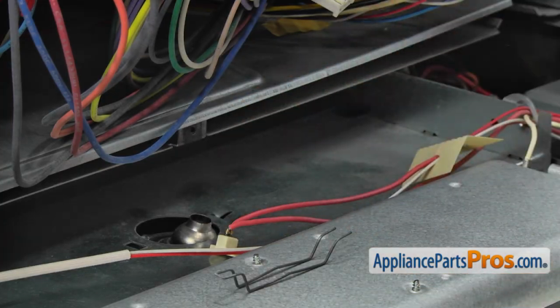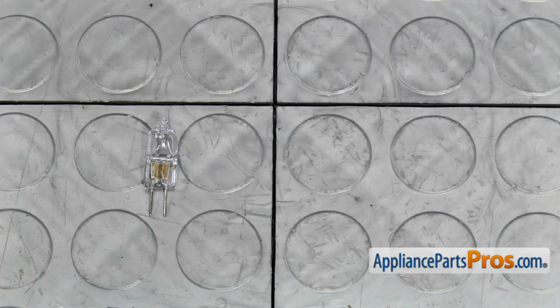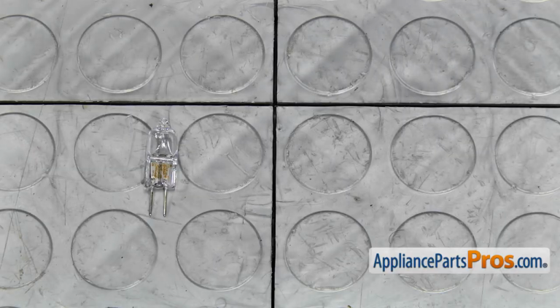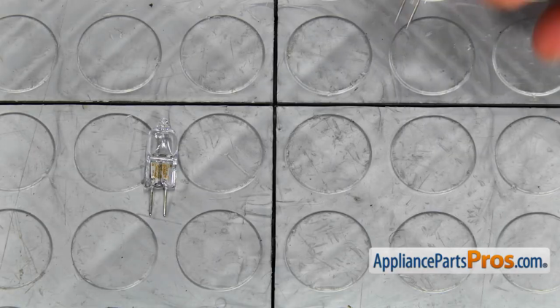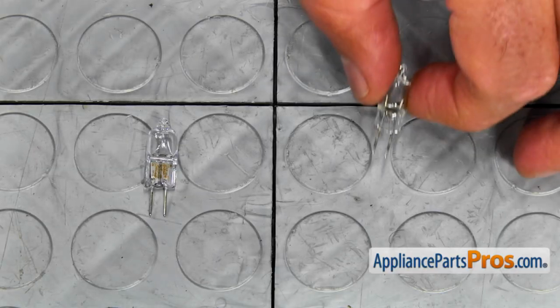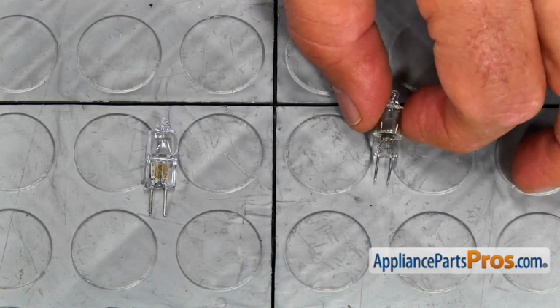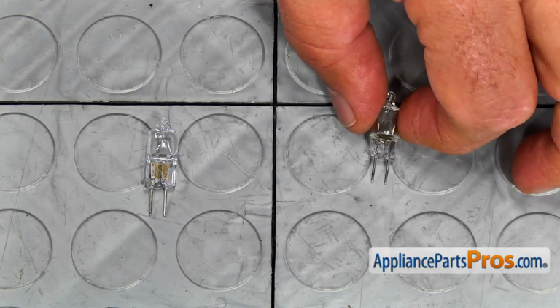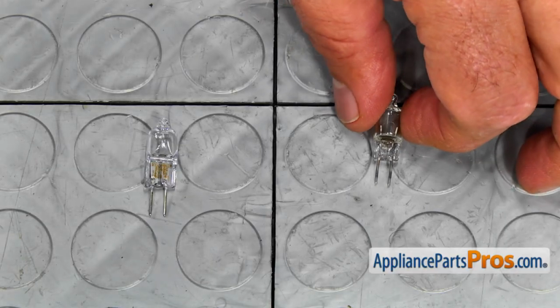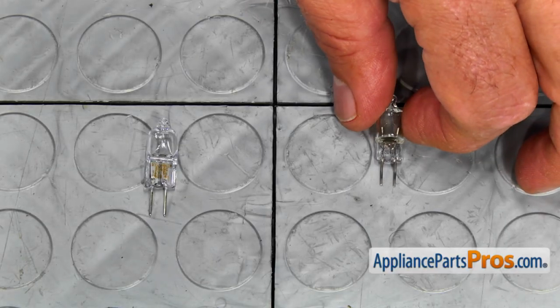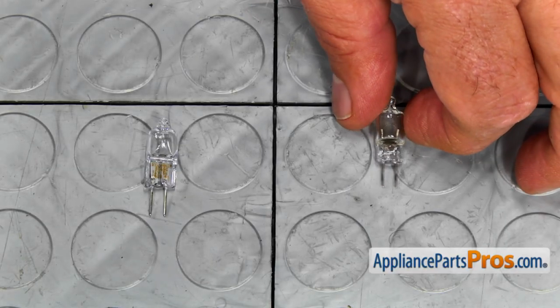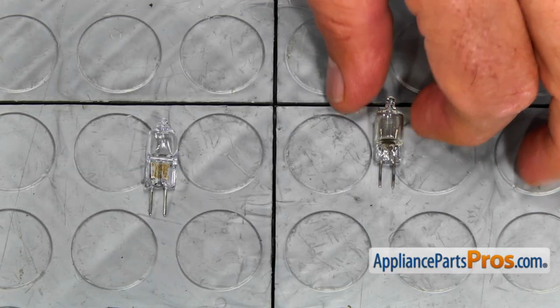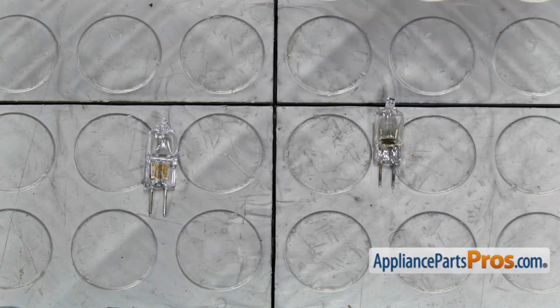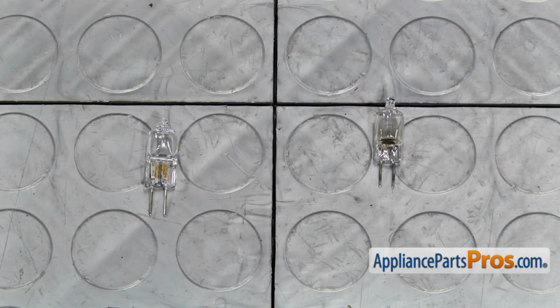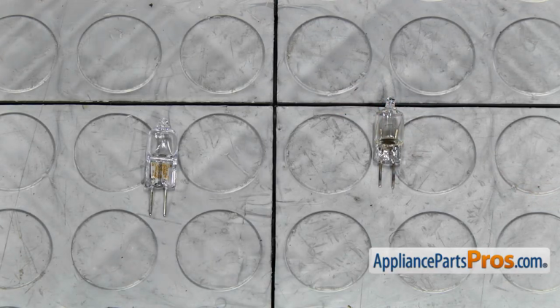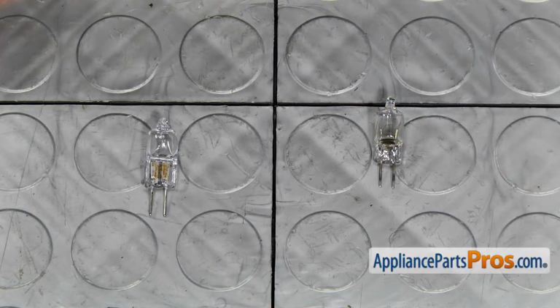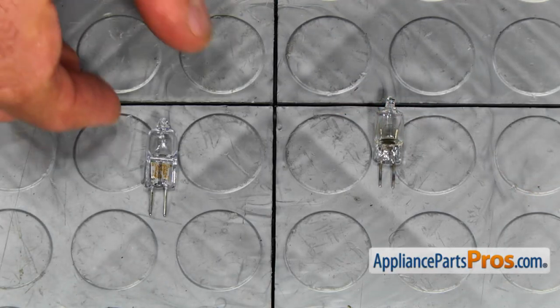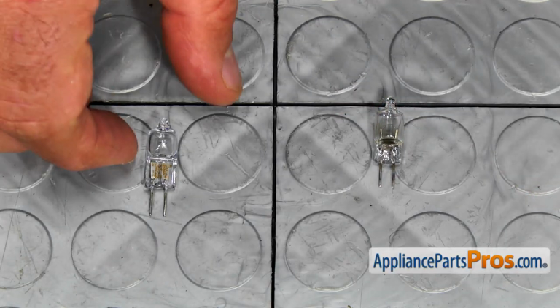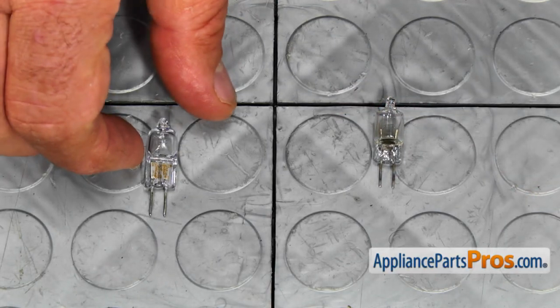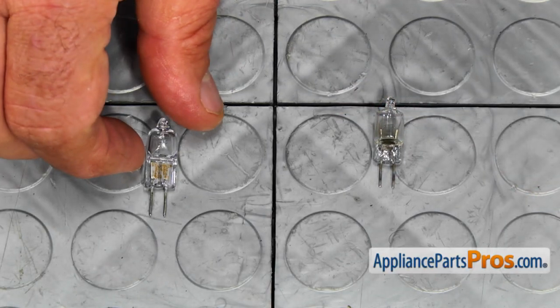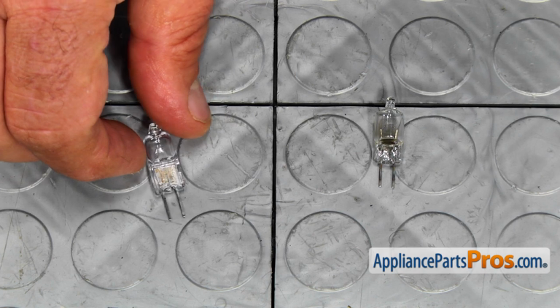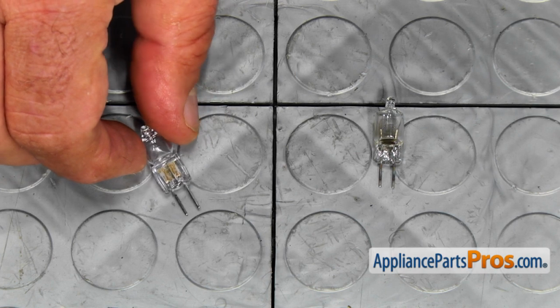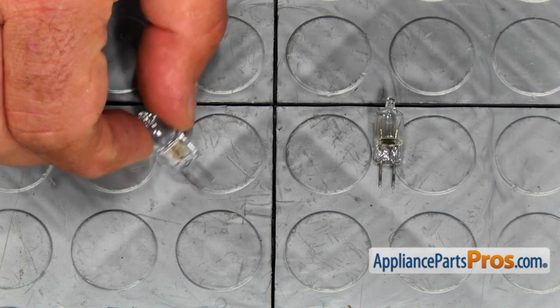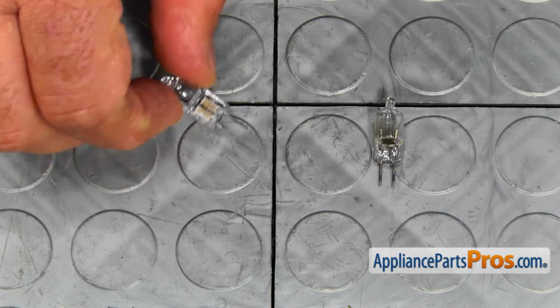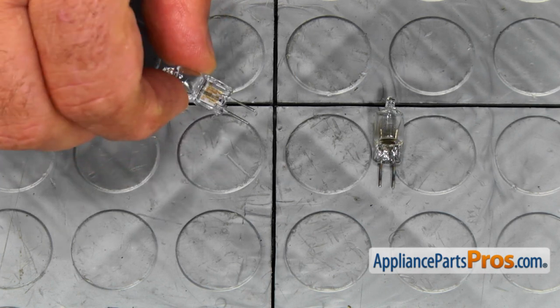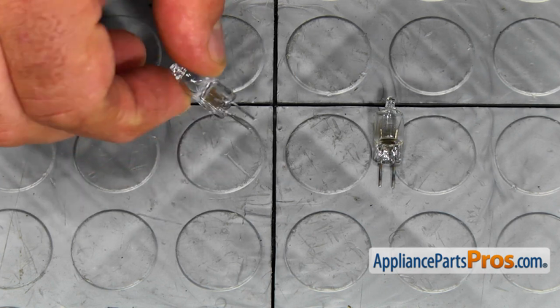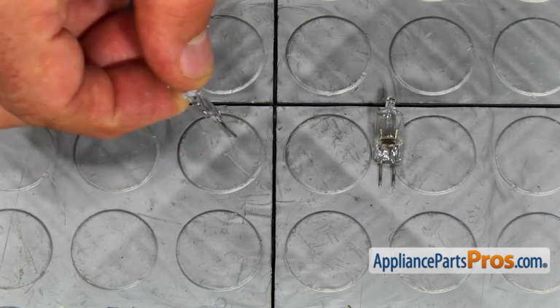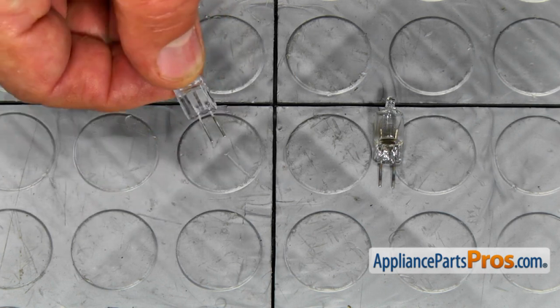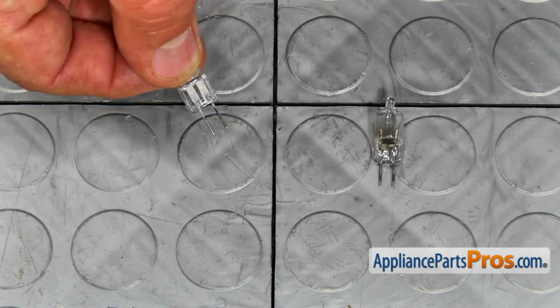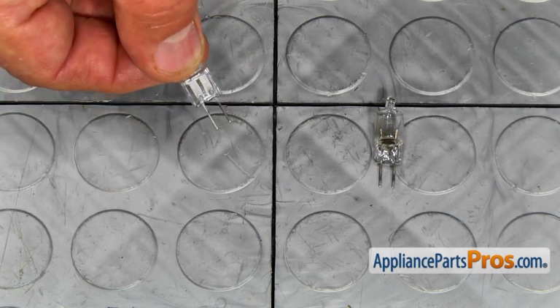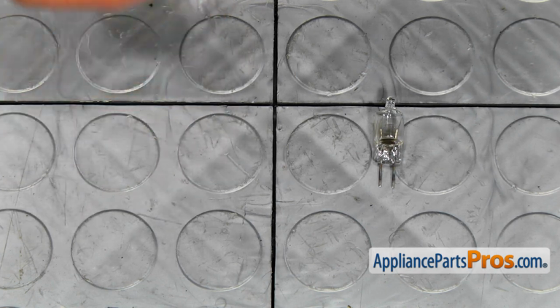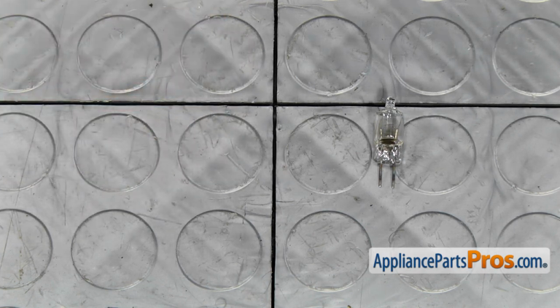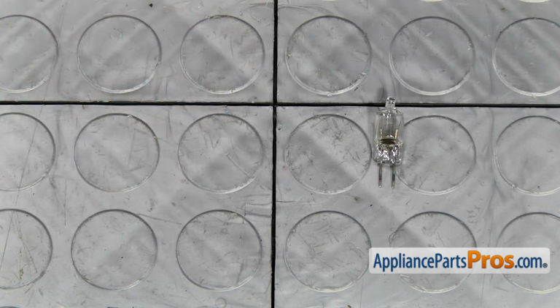This is the old microwave light bulb next to the new one. If you don't have this part, you can get it from AppliancePartsPros.com.